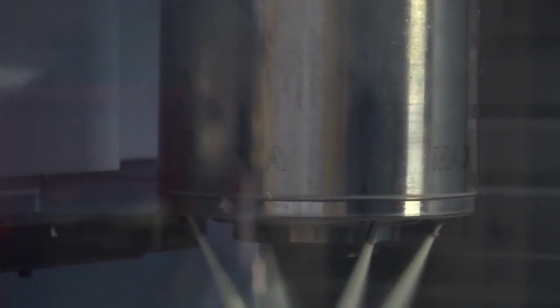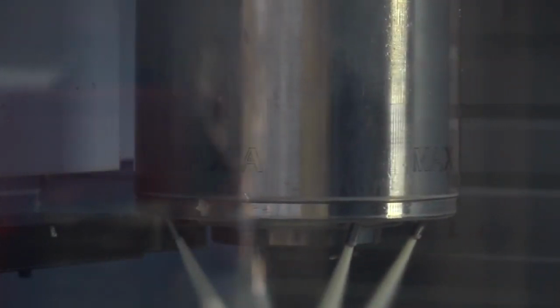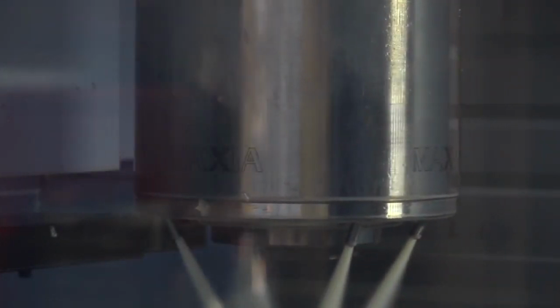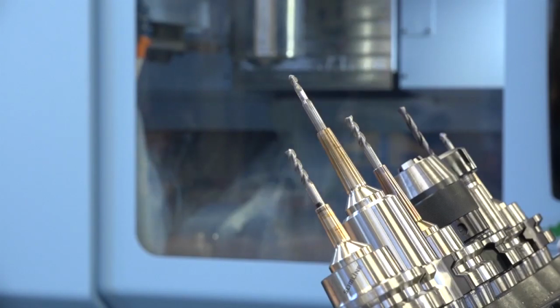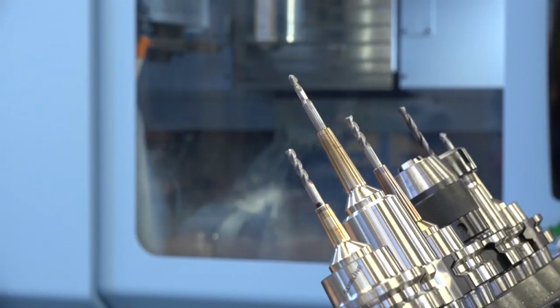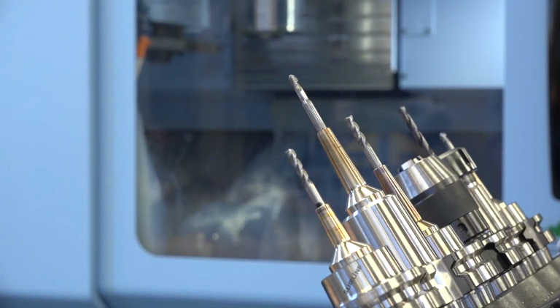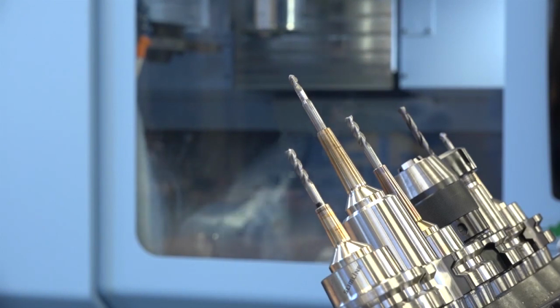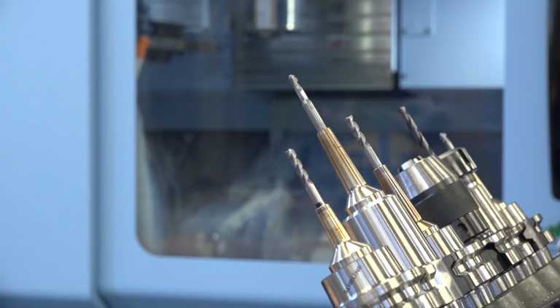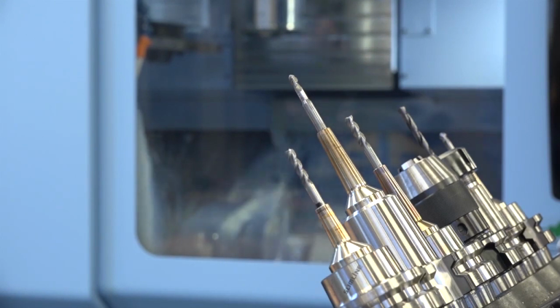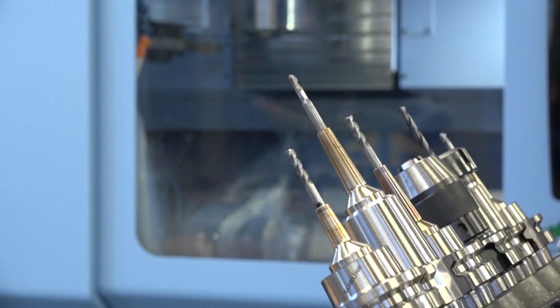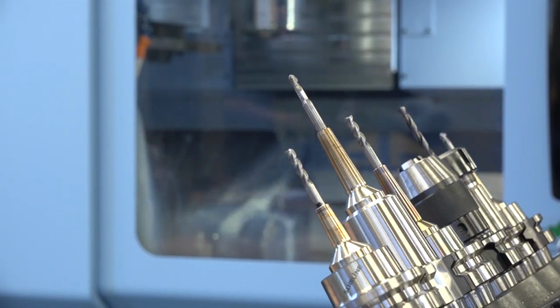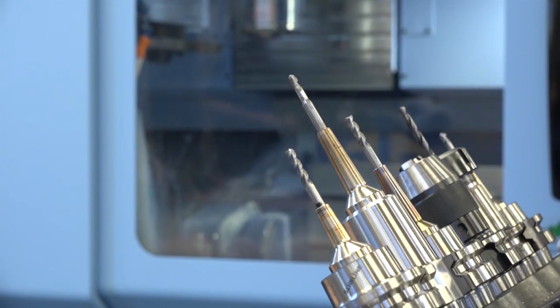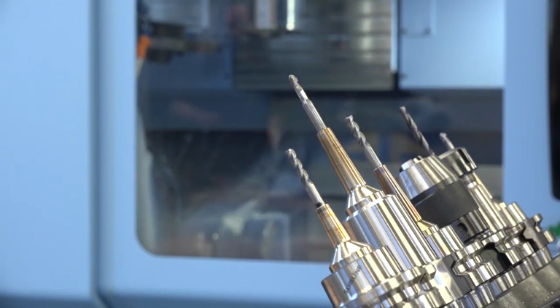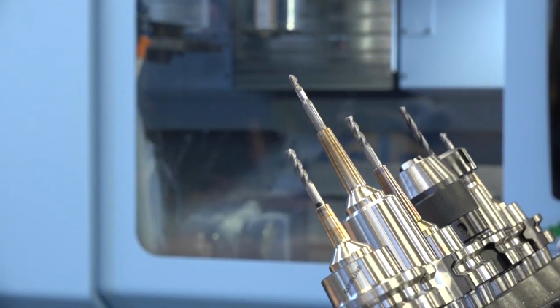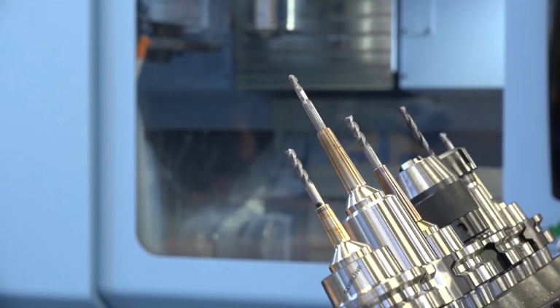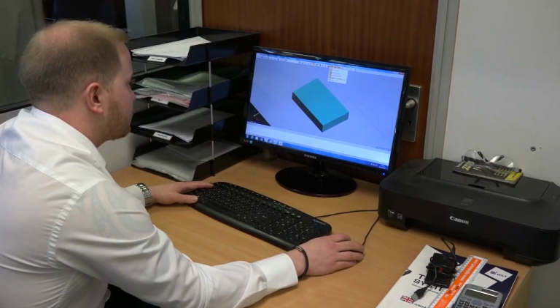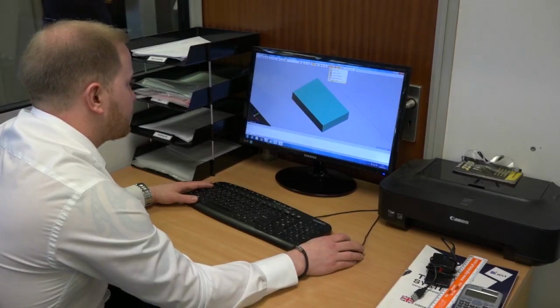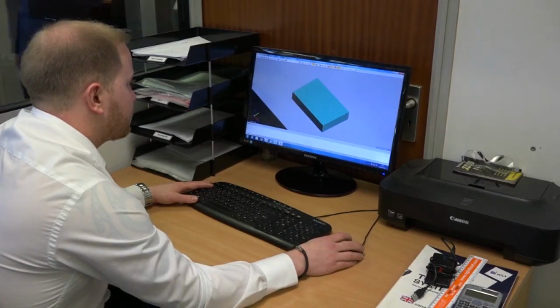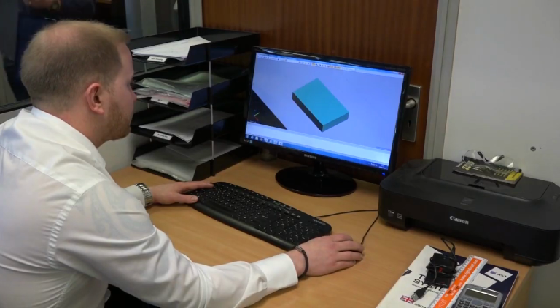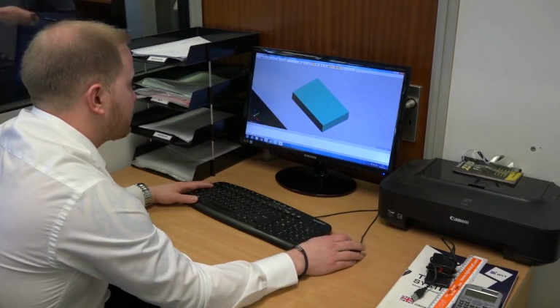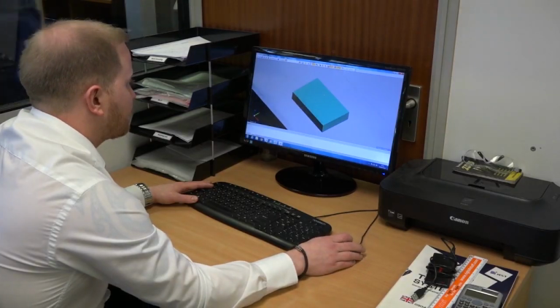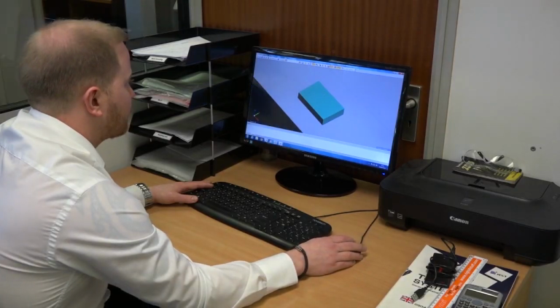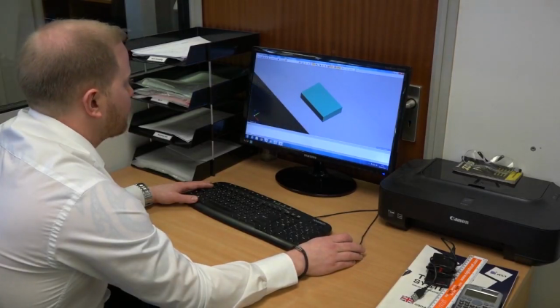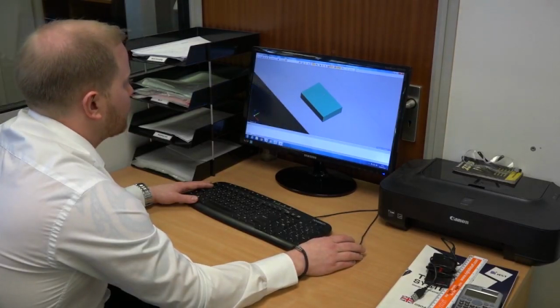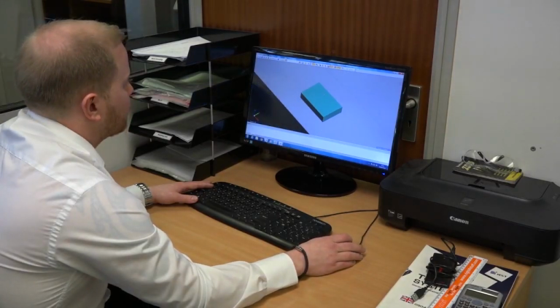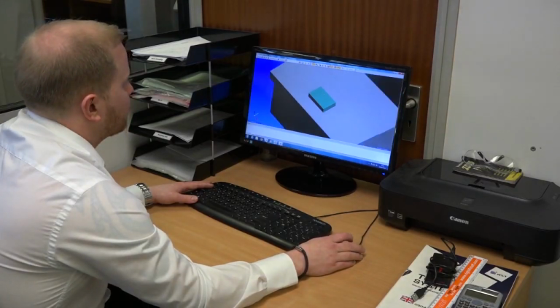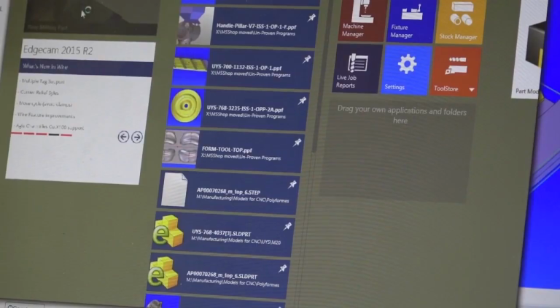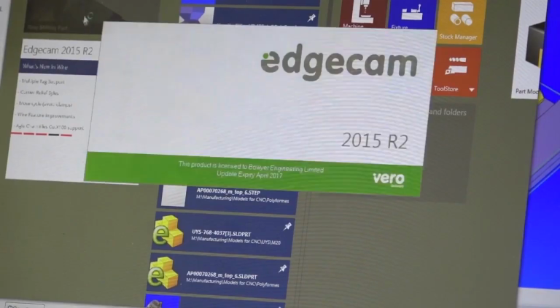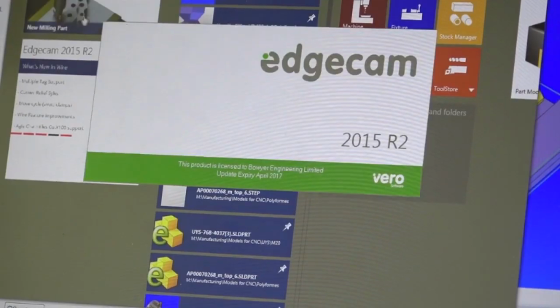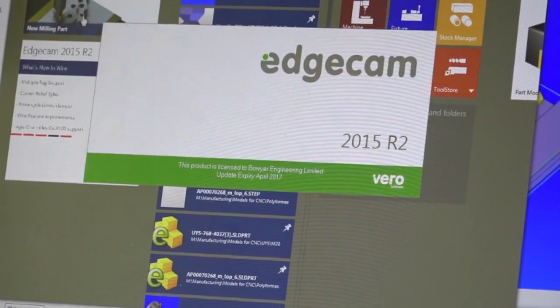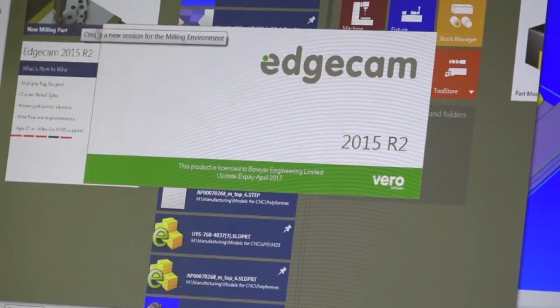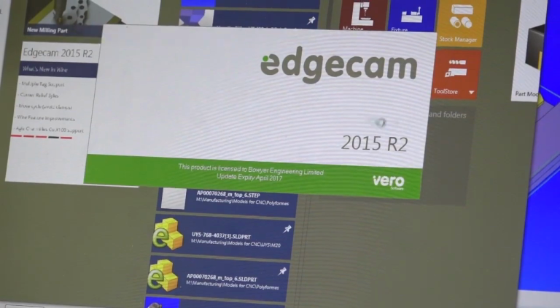Bioengineering this year celebrates 70 years in business. It's been supporting some blue chip companies for all of those years.